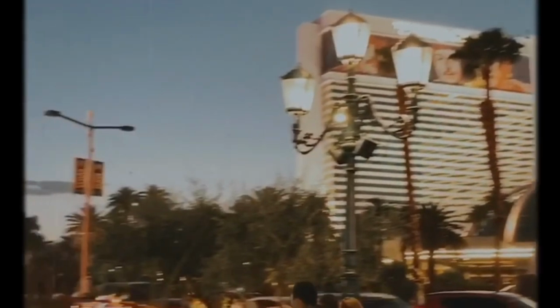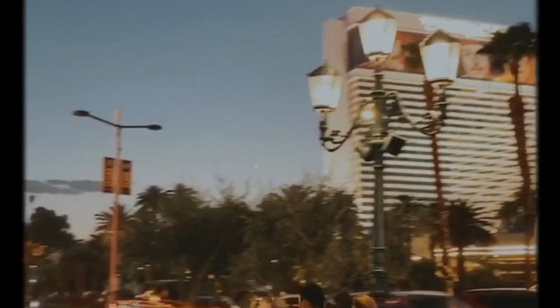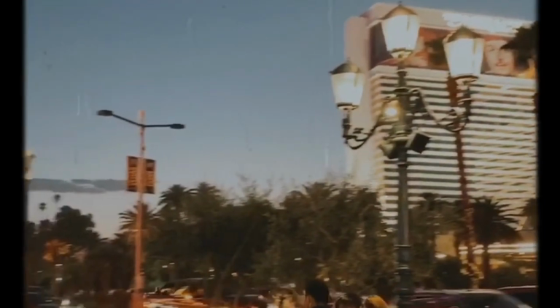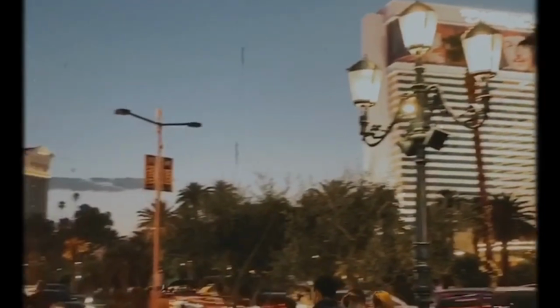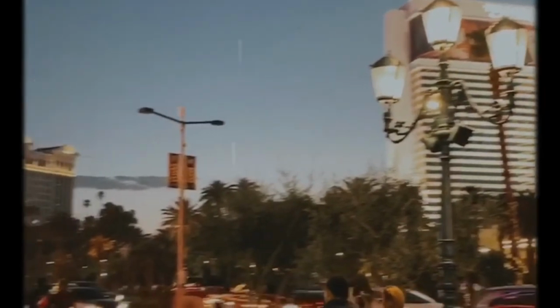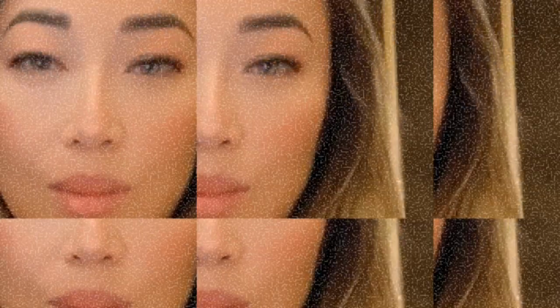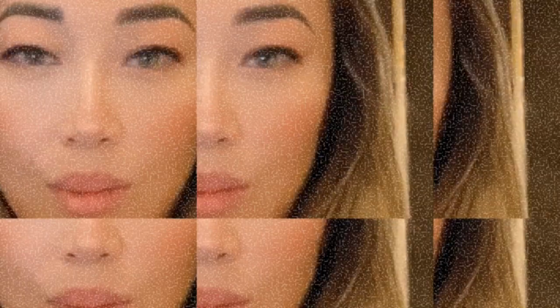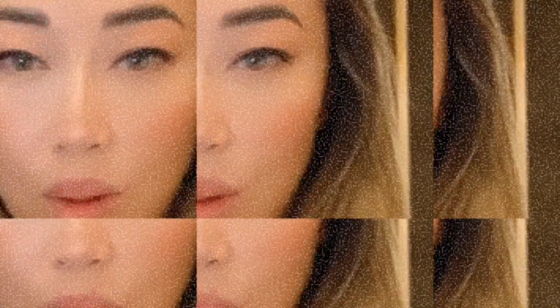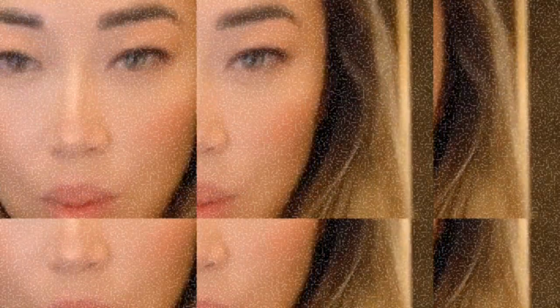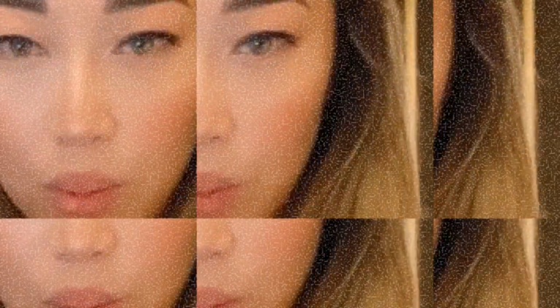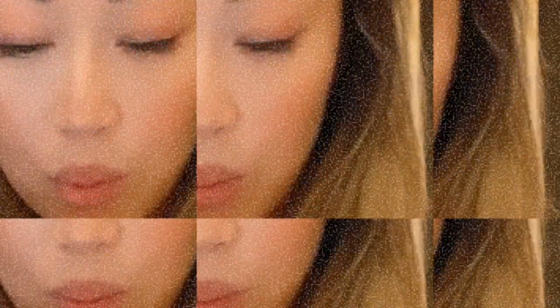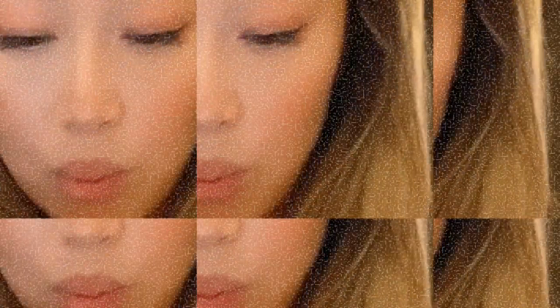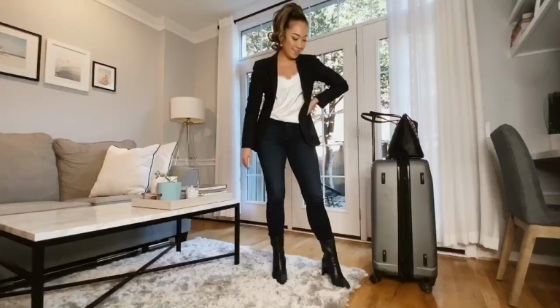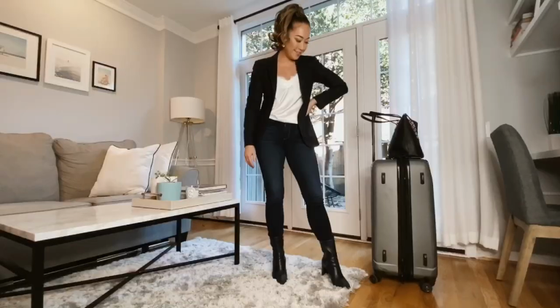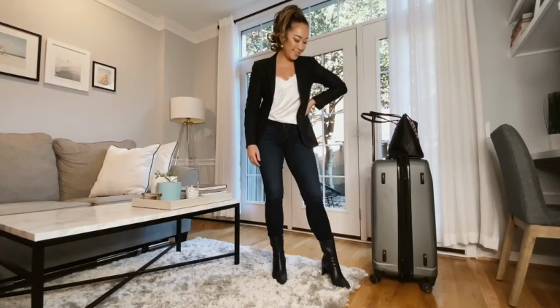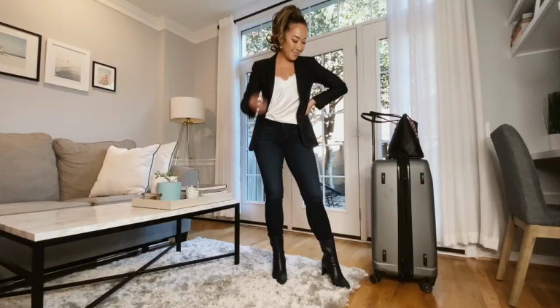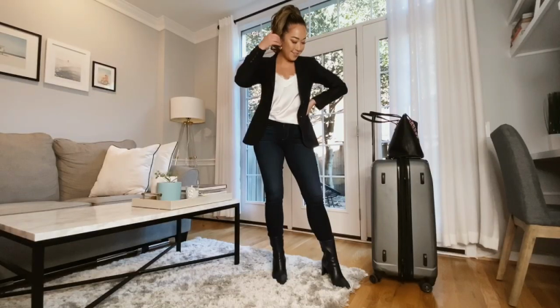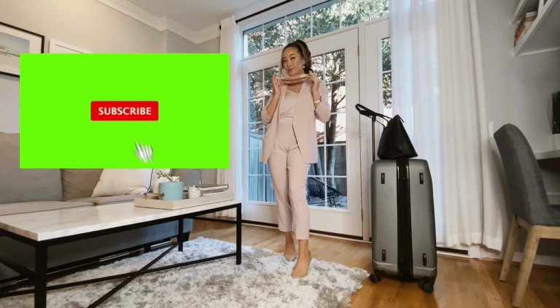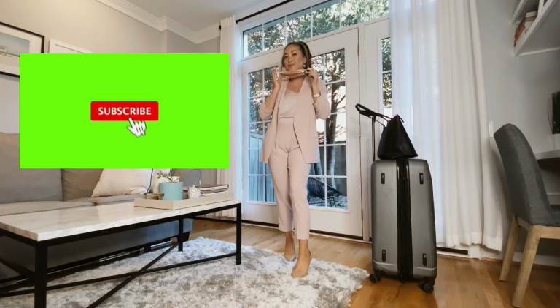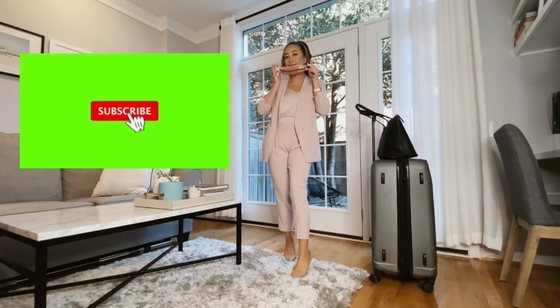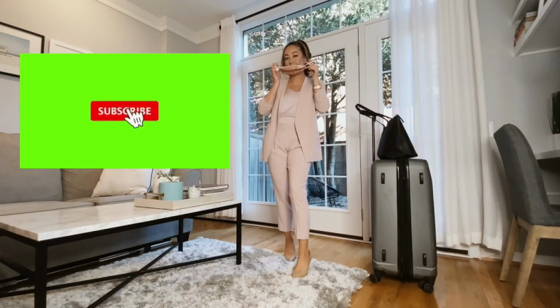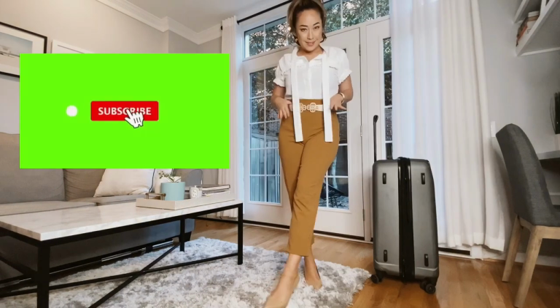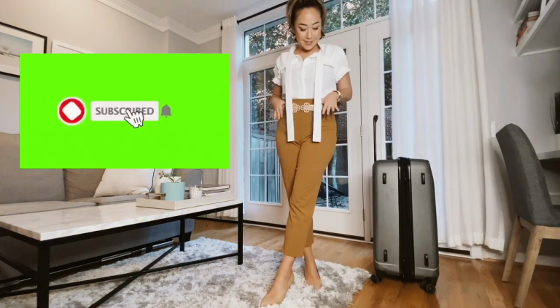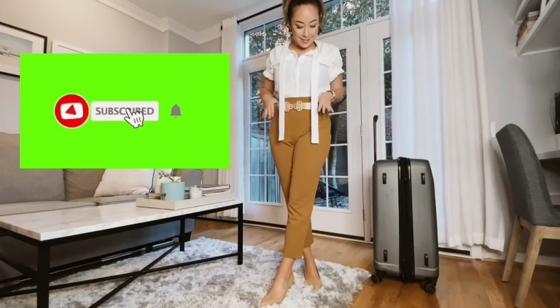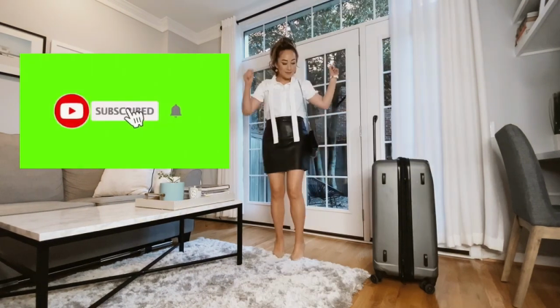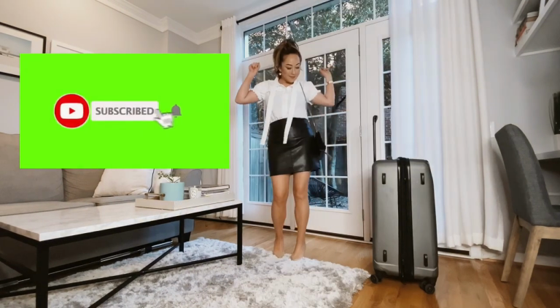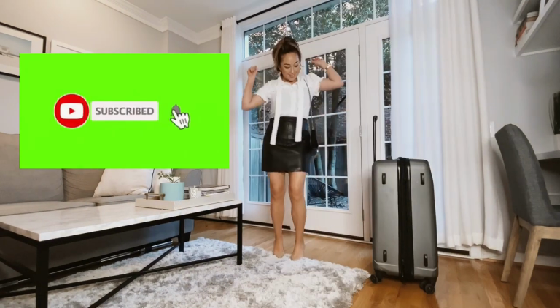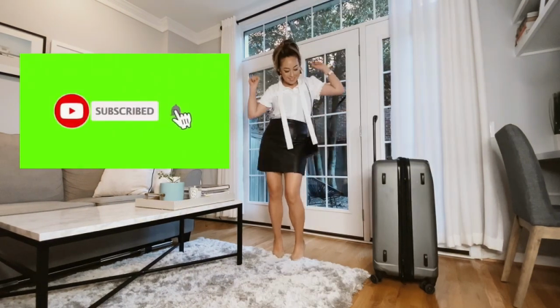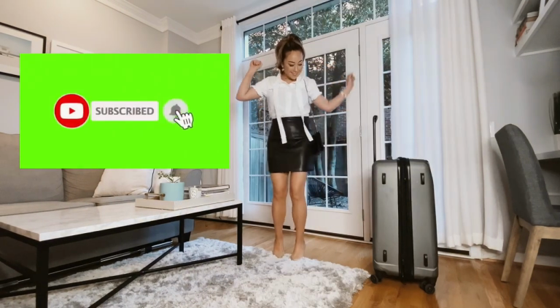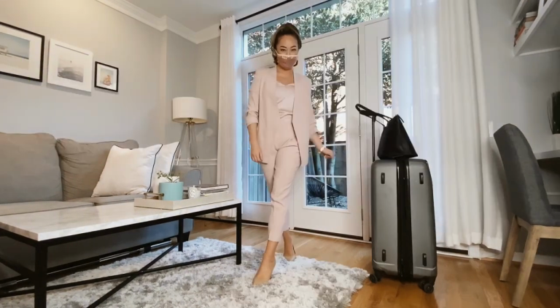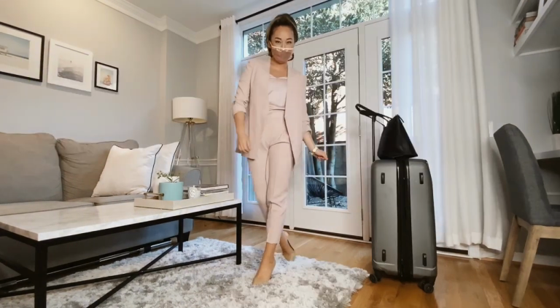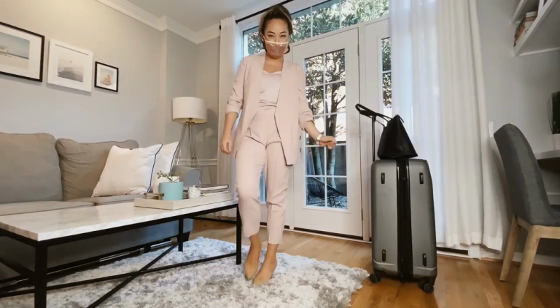It helps me out big time with YouTube's algorithm if you subscribe, comment, like, and share this video.